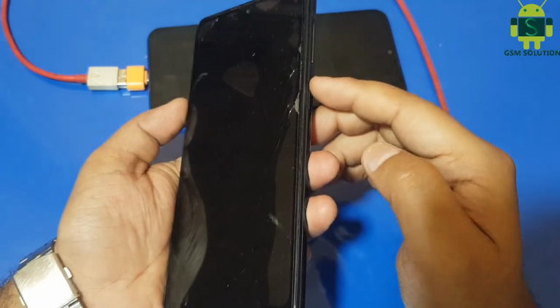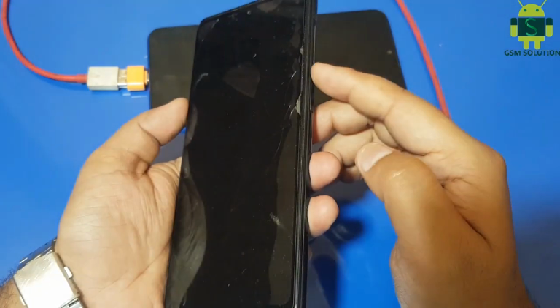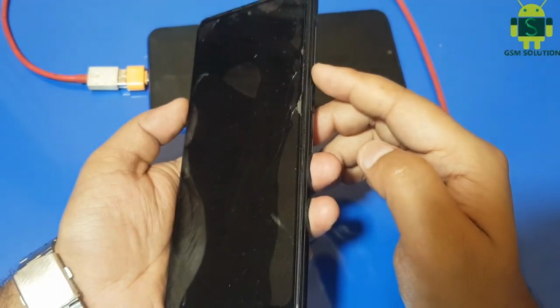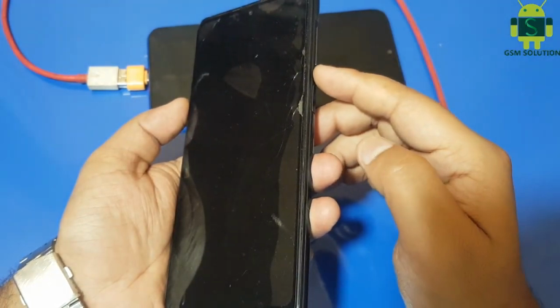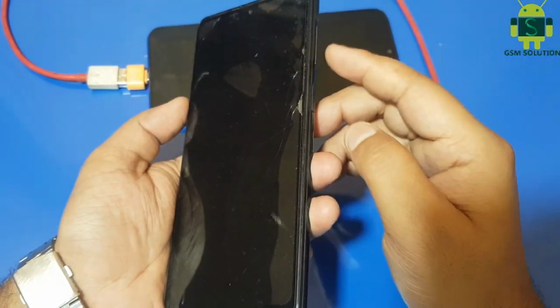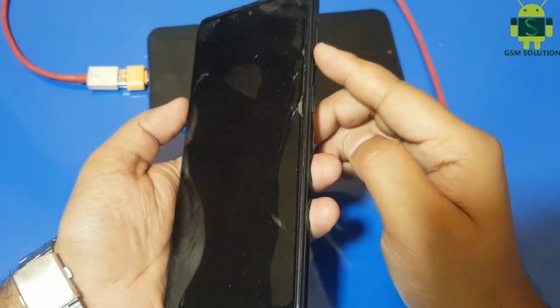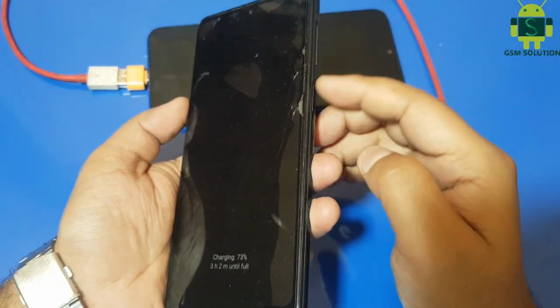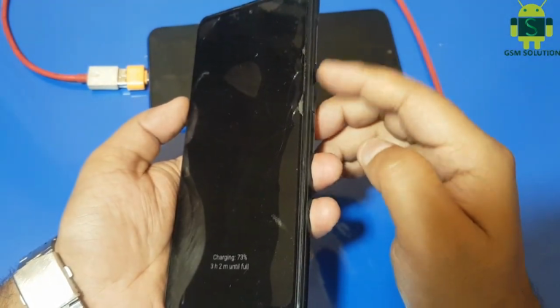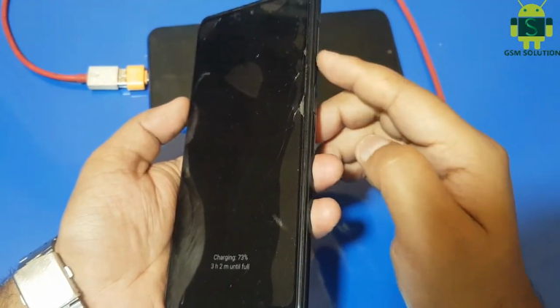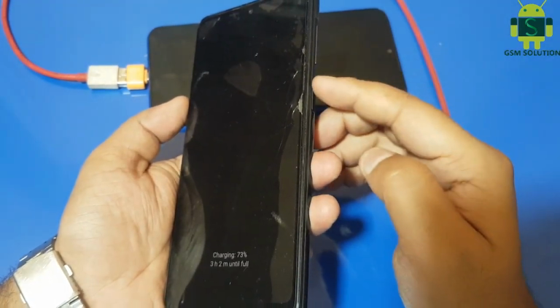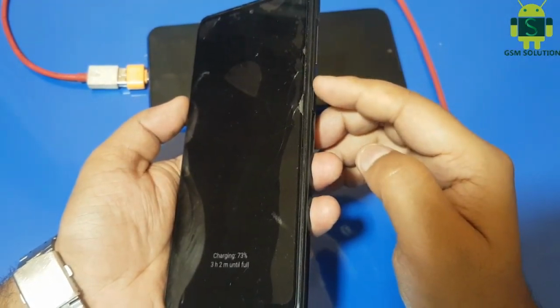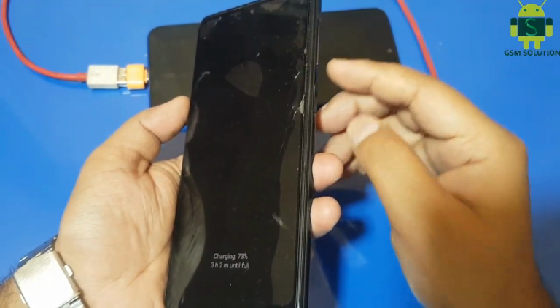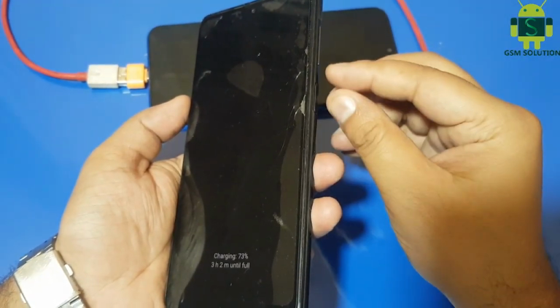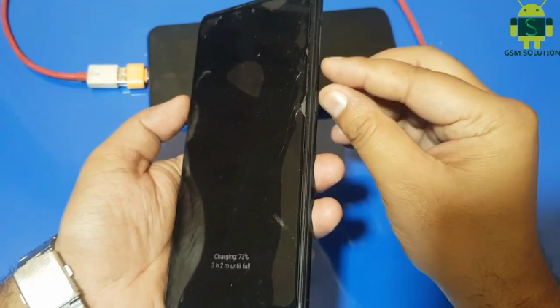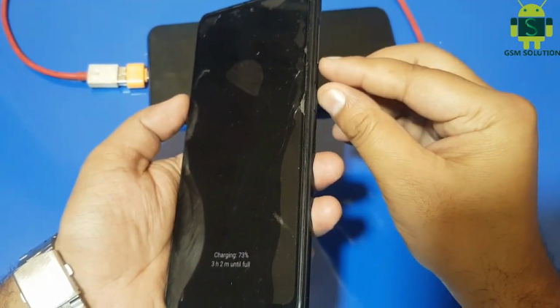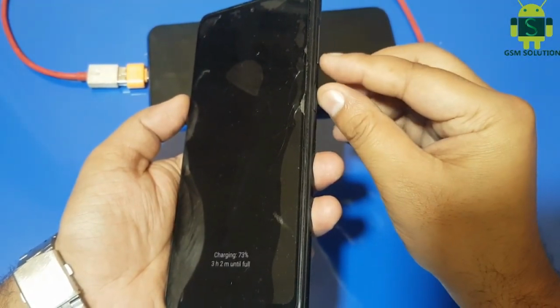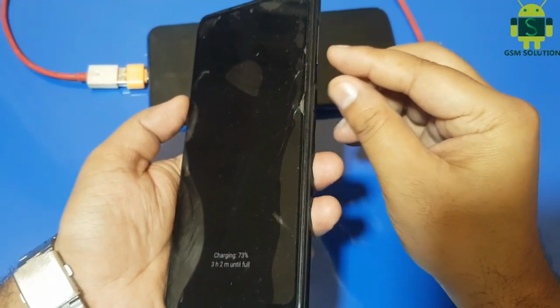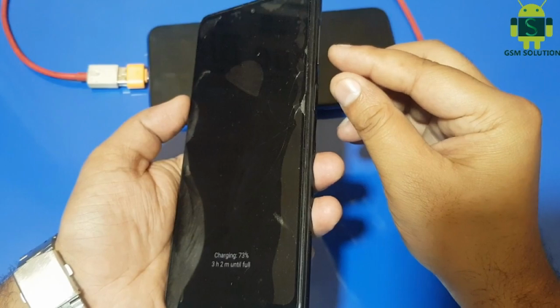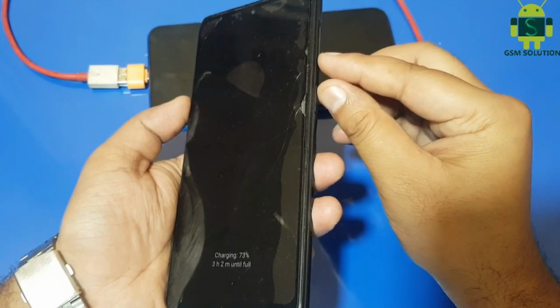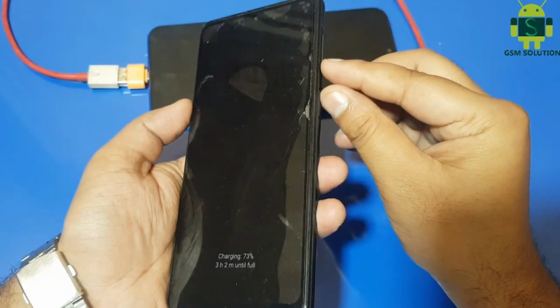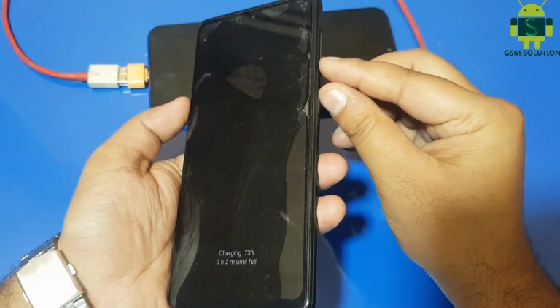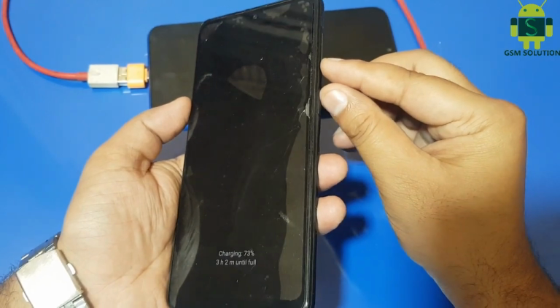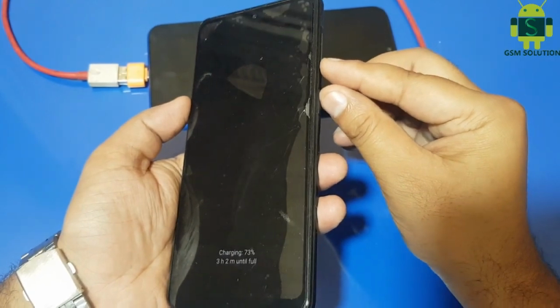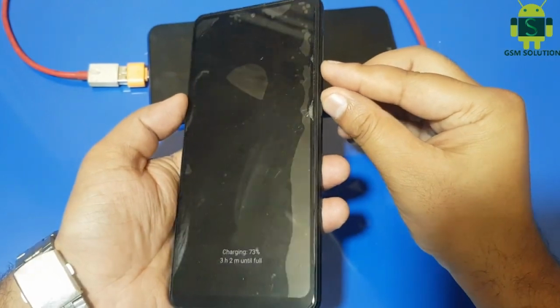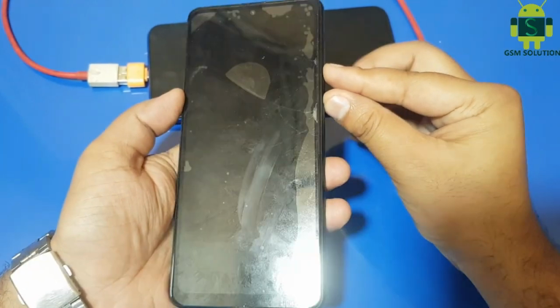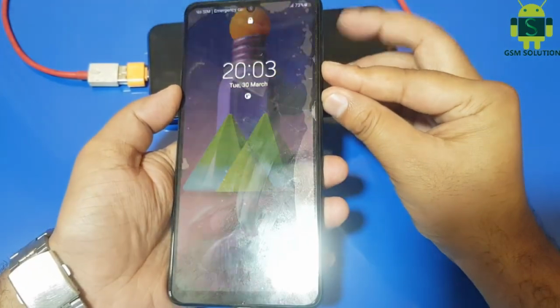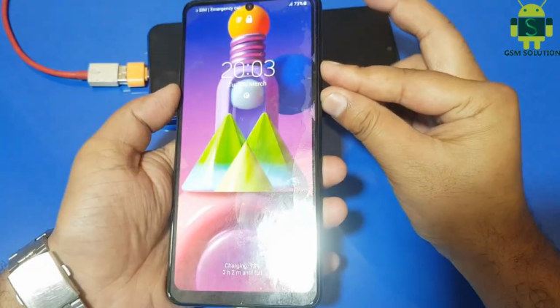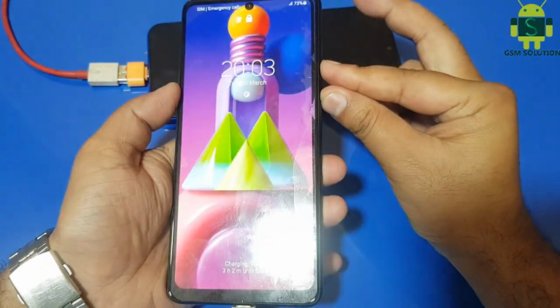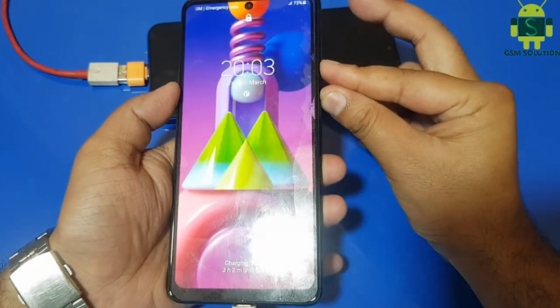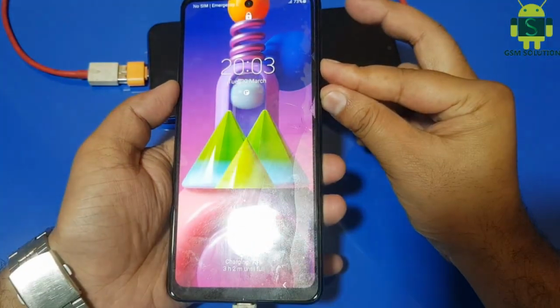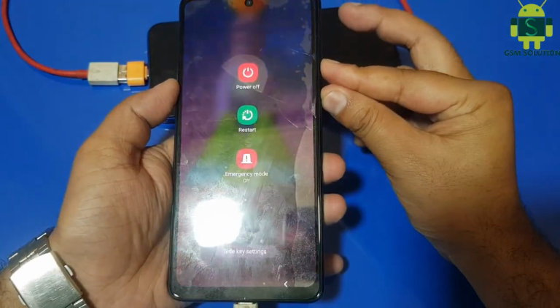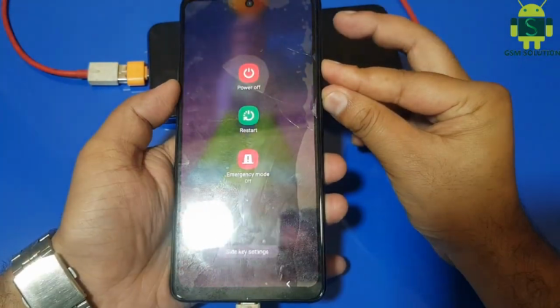First, click power and volume down for 10 seconds, then your device will switch off. Then fast click again power and volume up key.